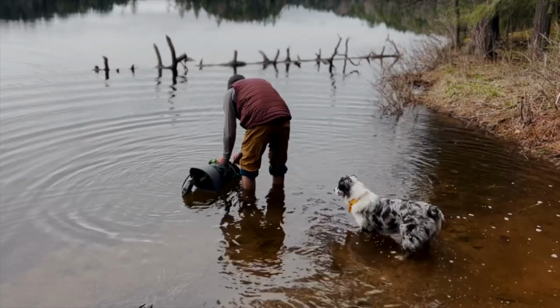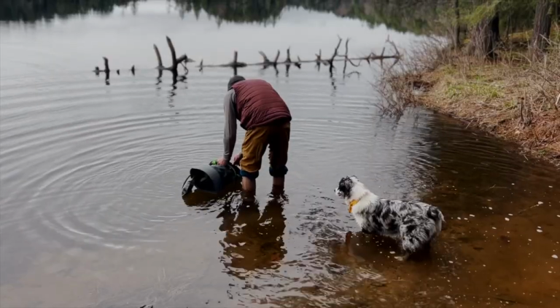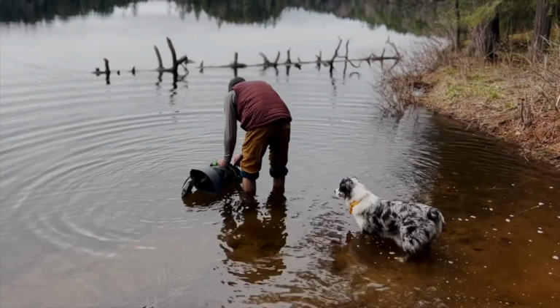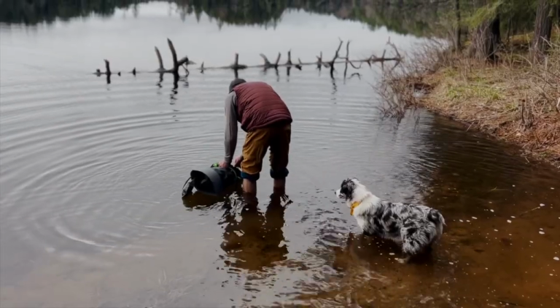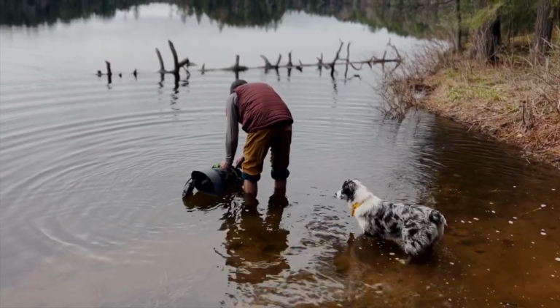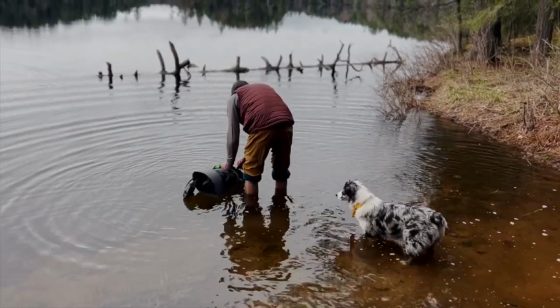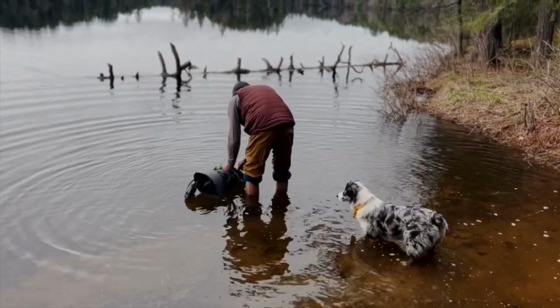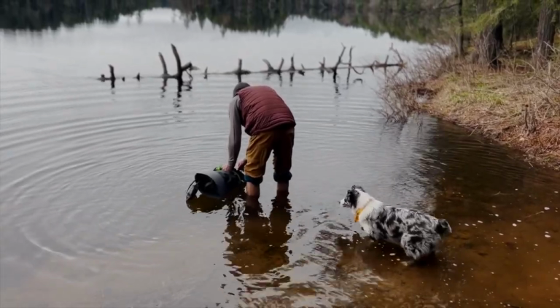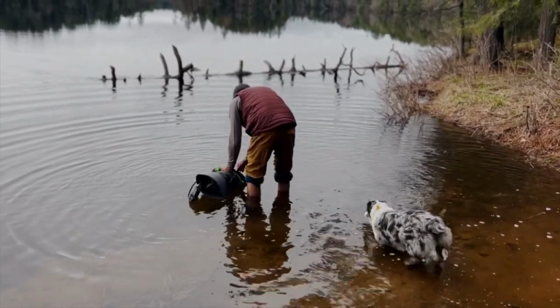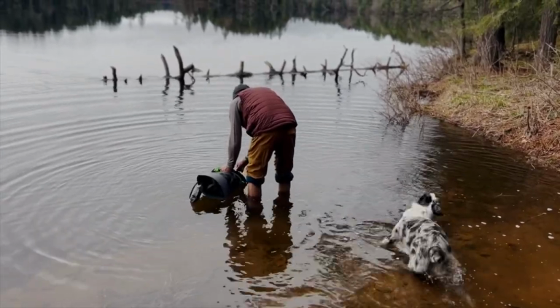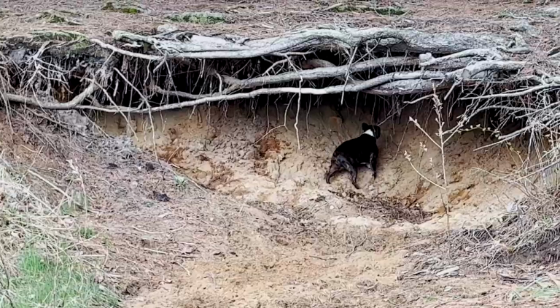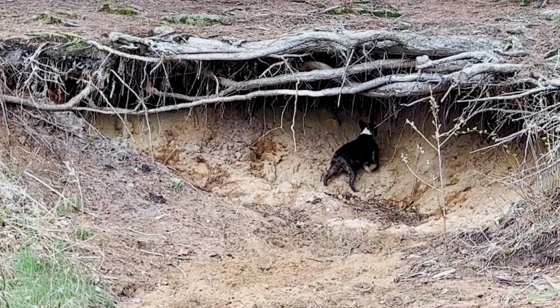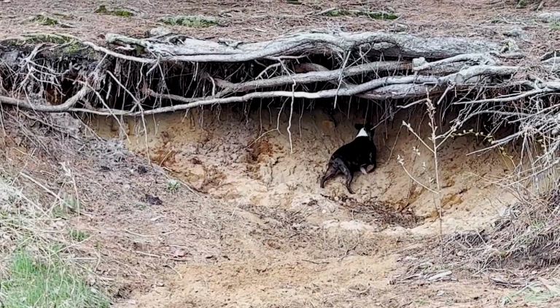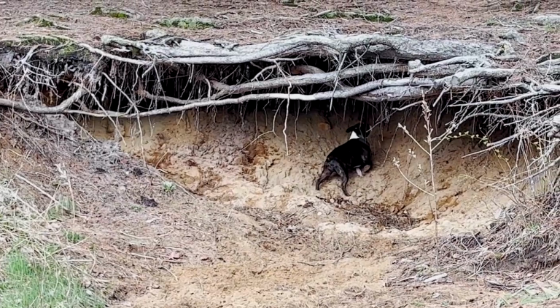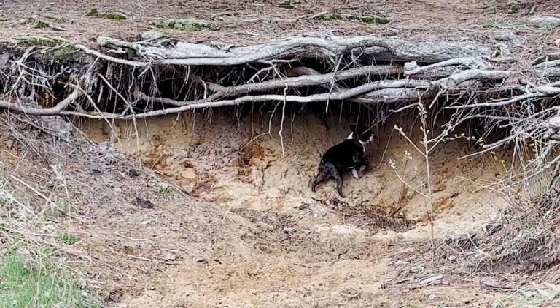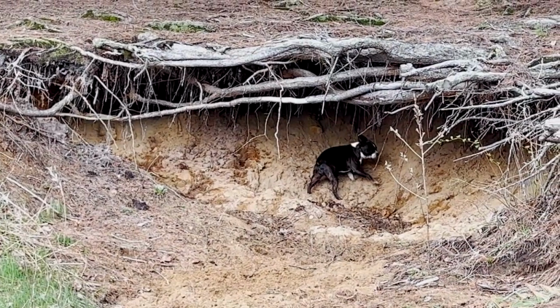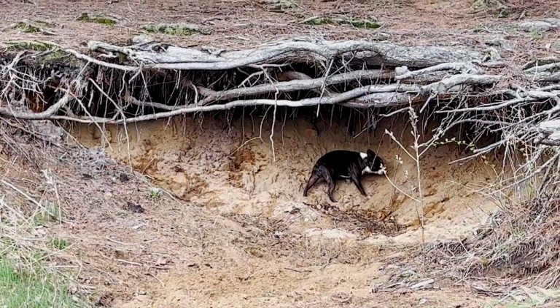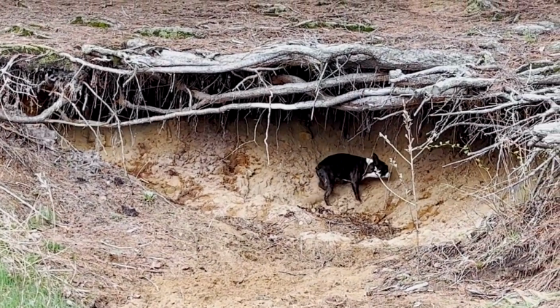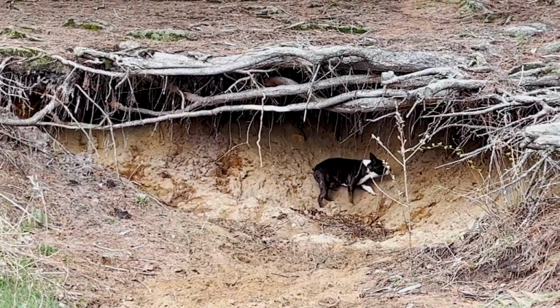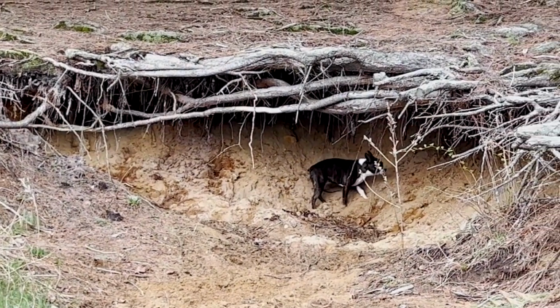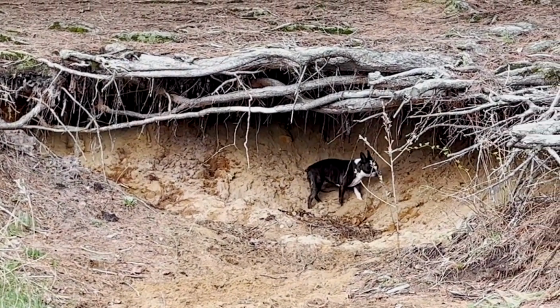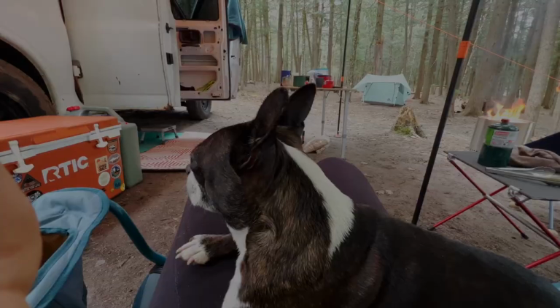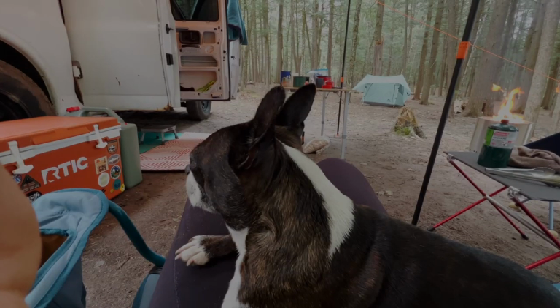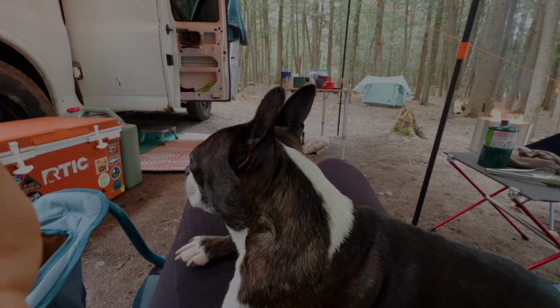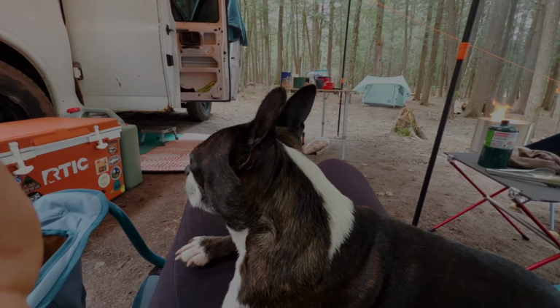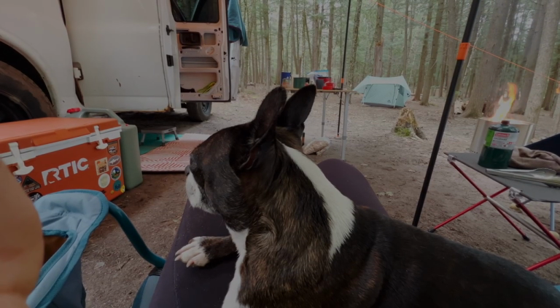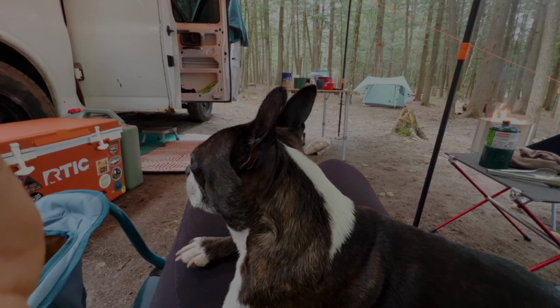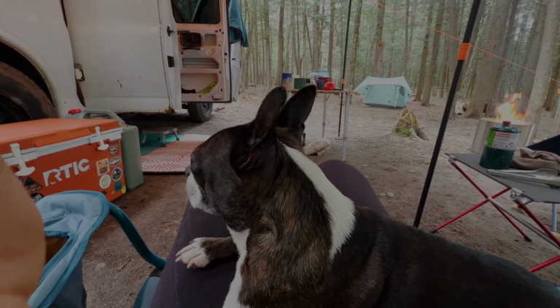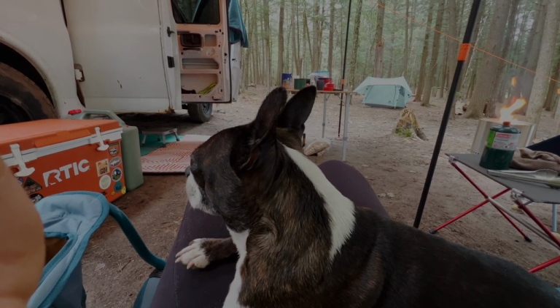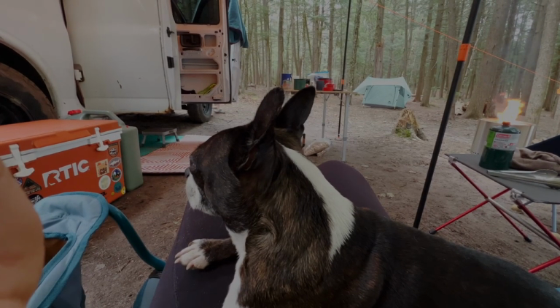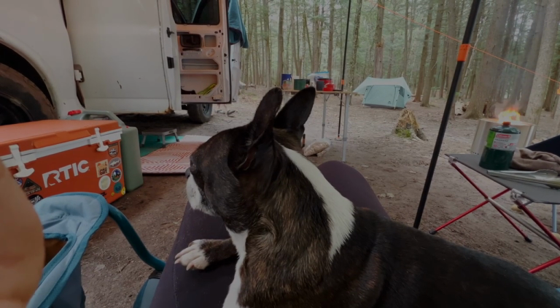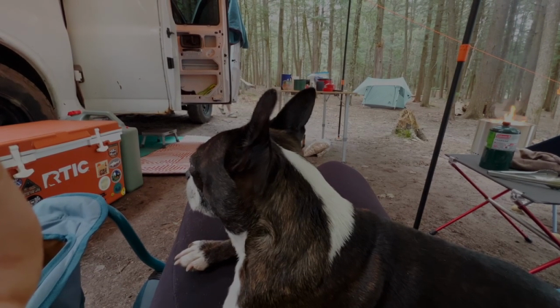The dogs especially loved this site. They explored while we prepared to have camp here.